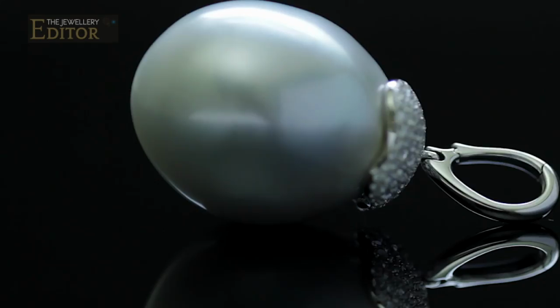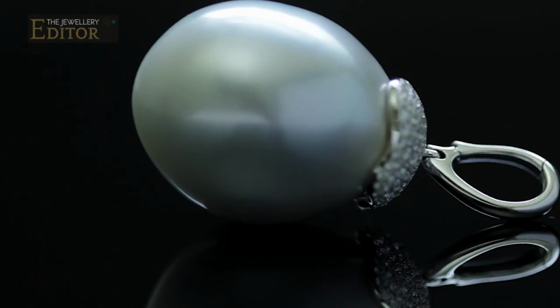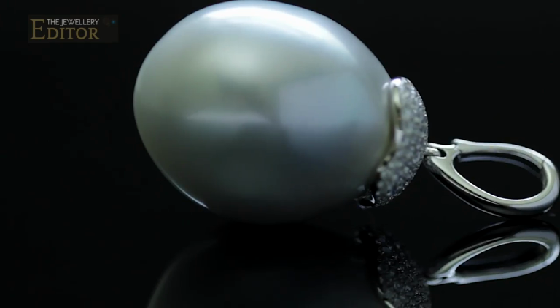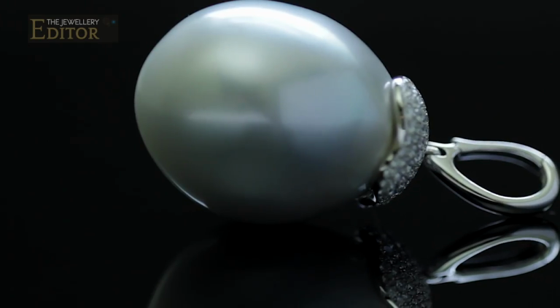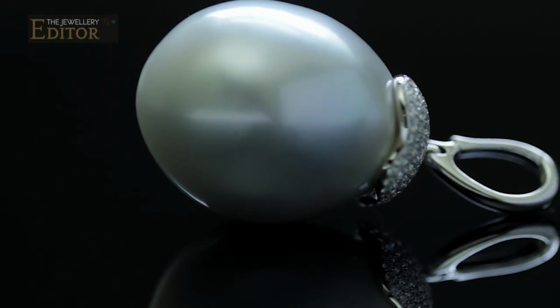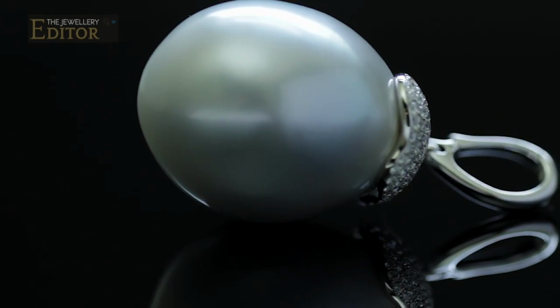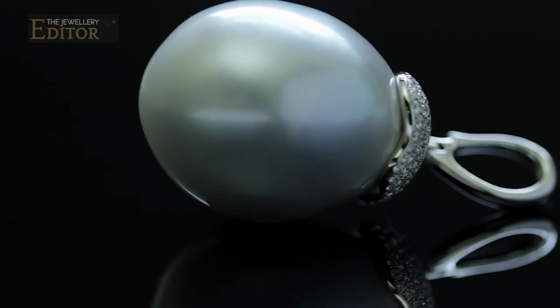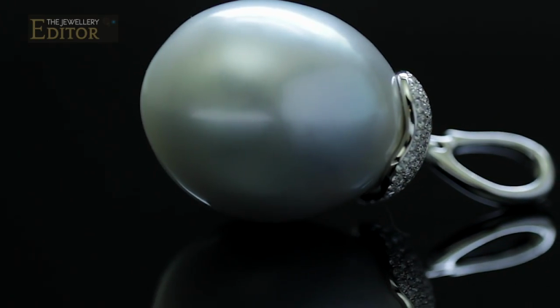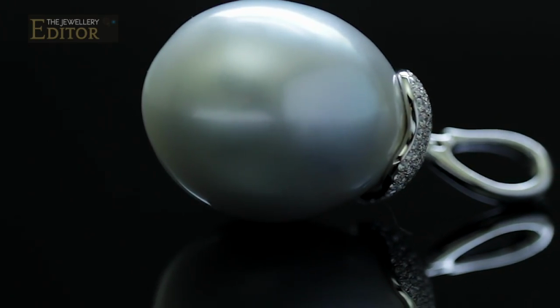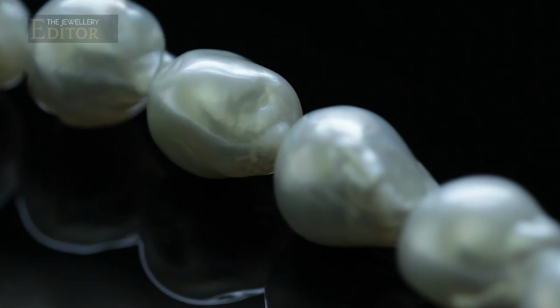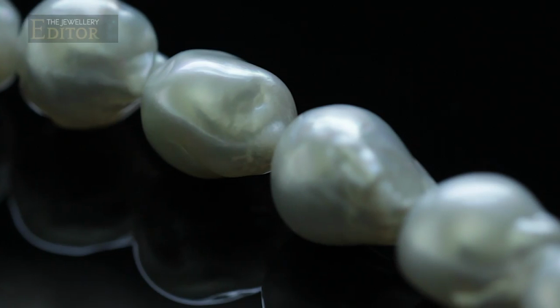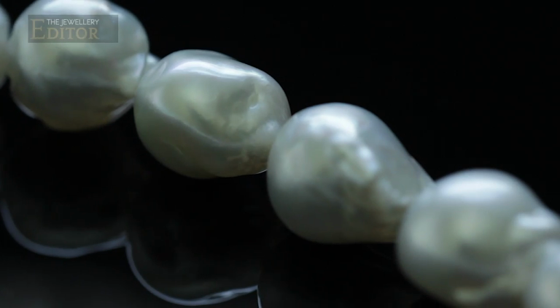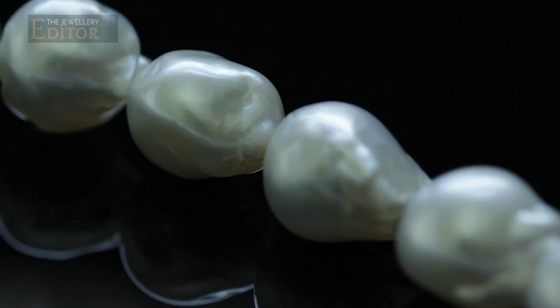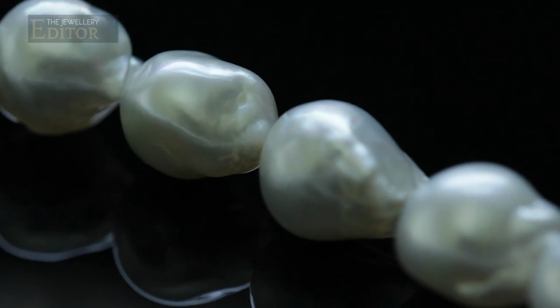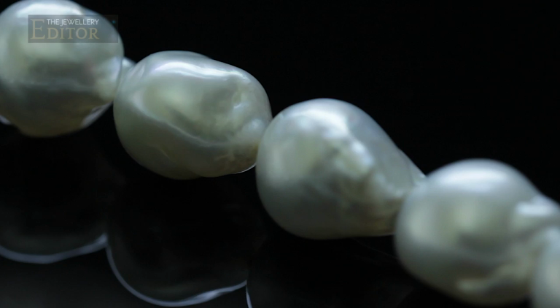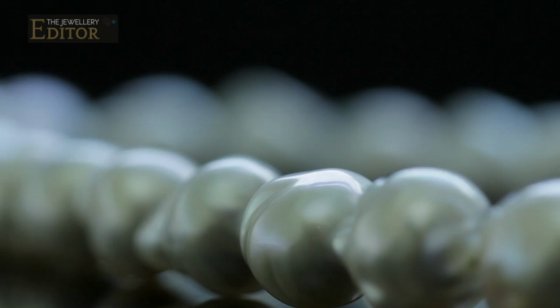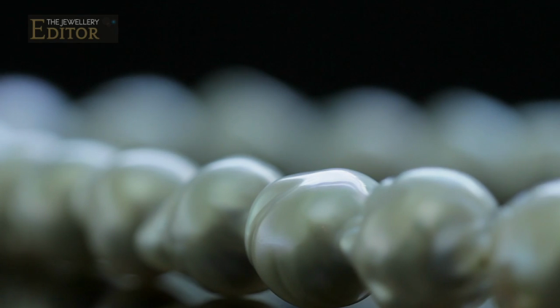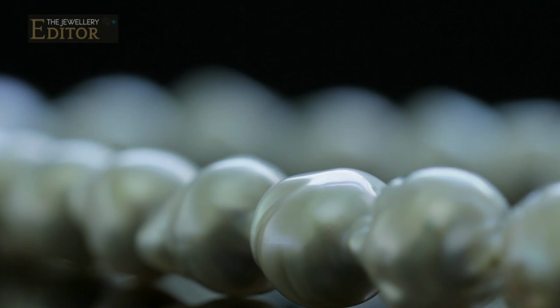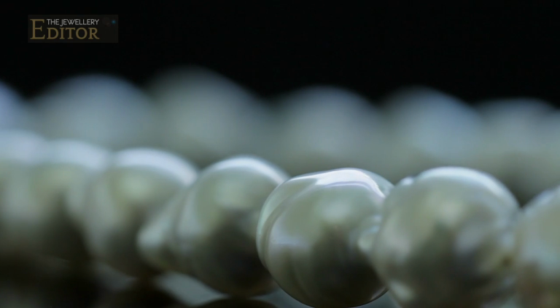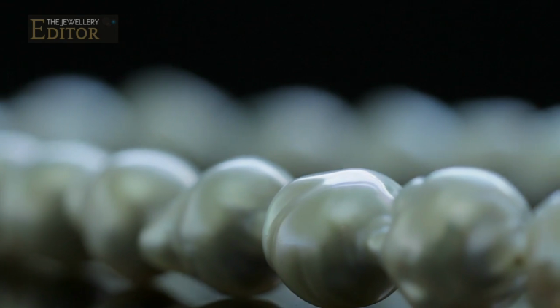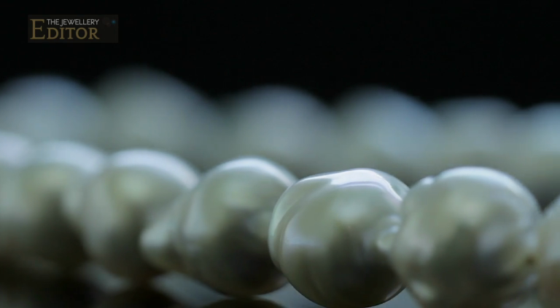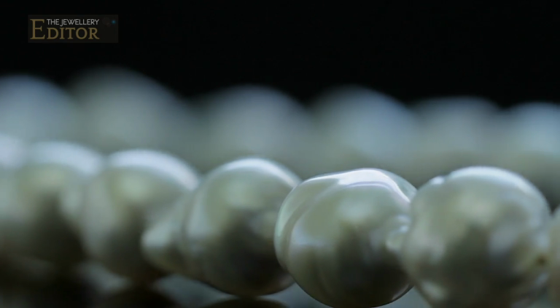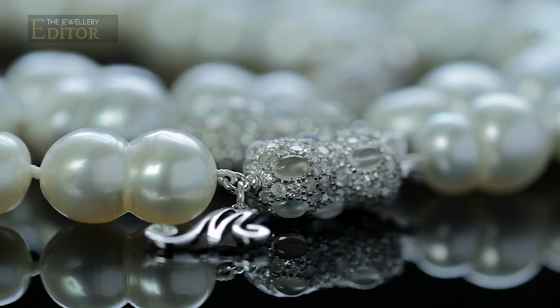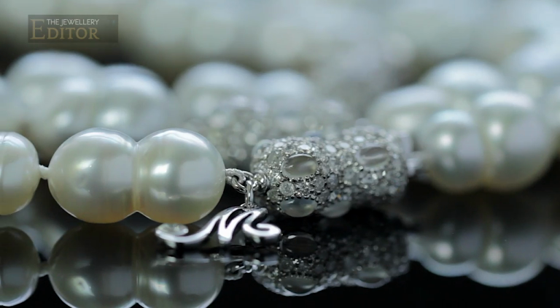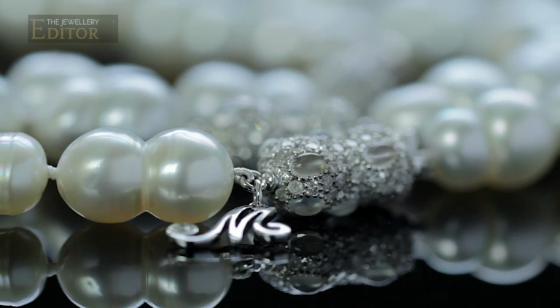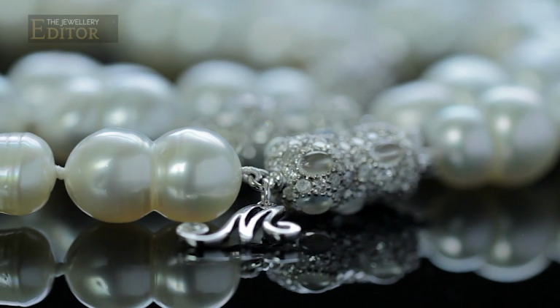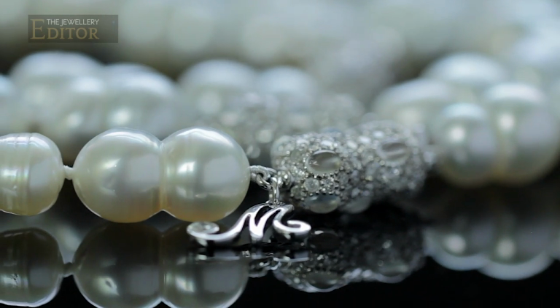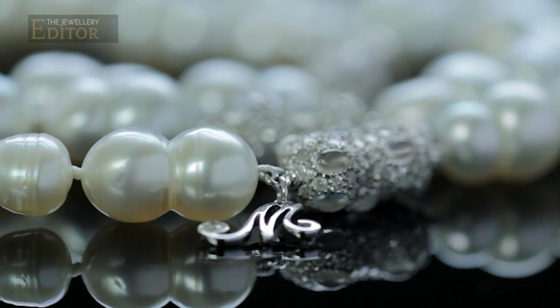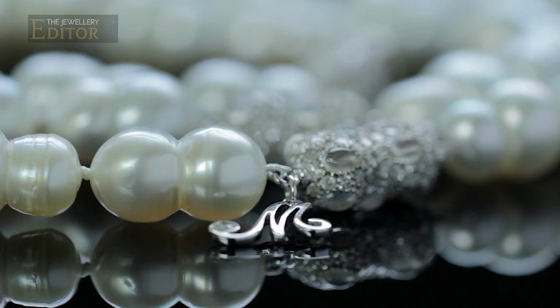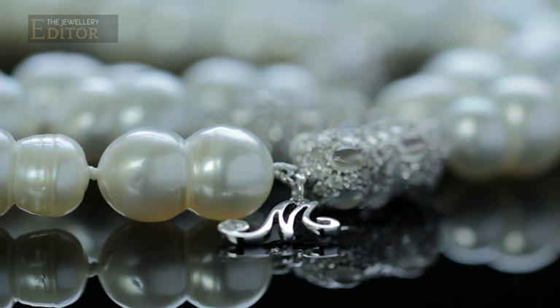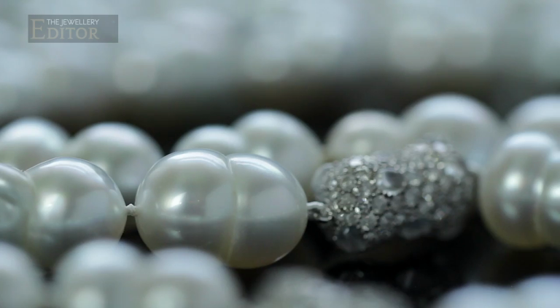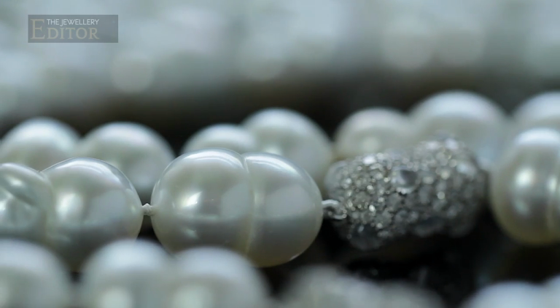Named for the Baroque period, which is known for its ornamentation and extravagance, Baroque pearls, unlike perfectly spherical ones, are irregular shaped.